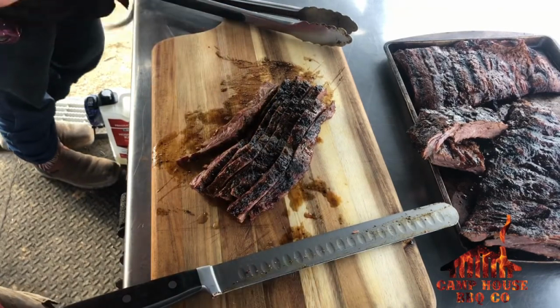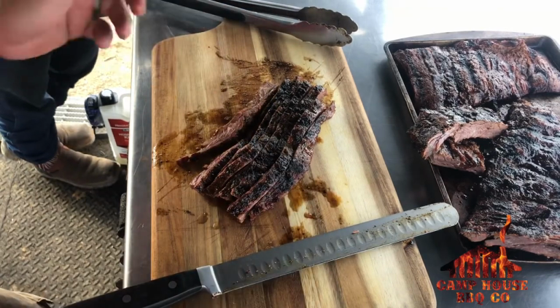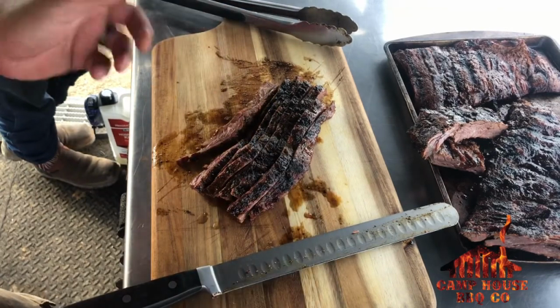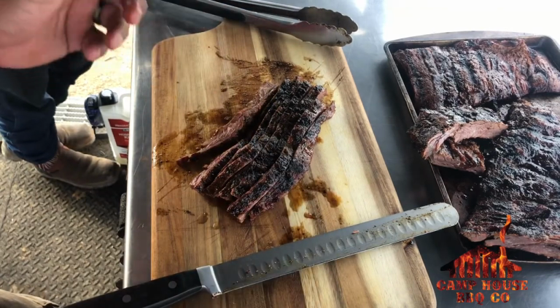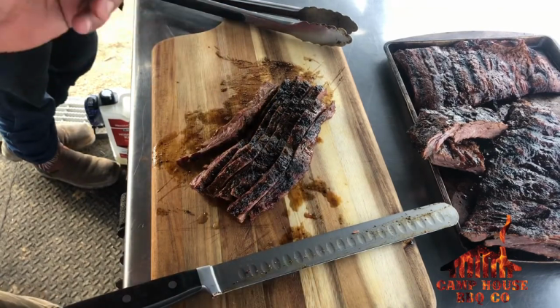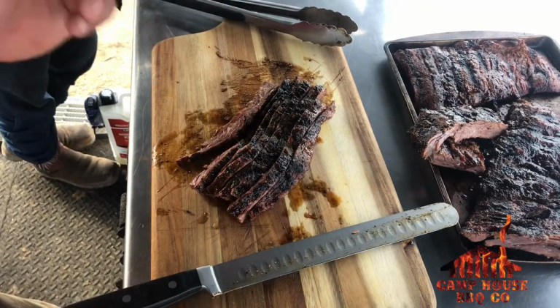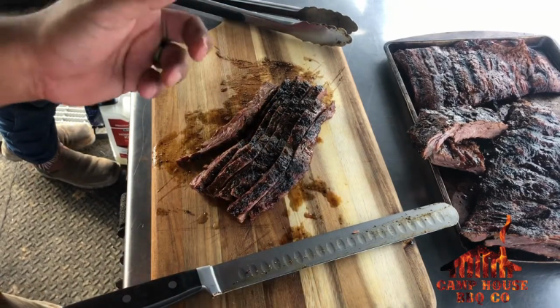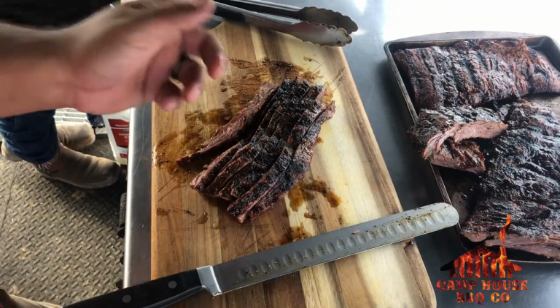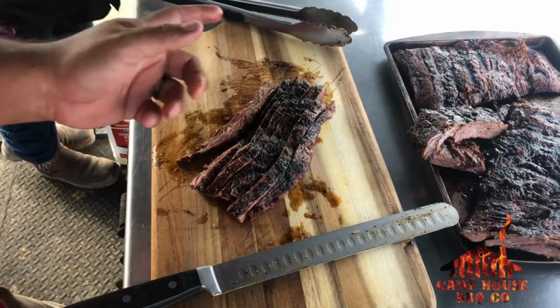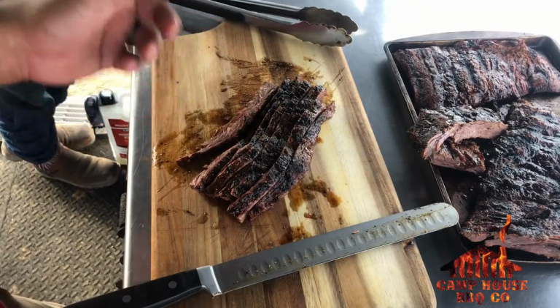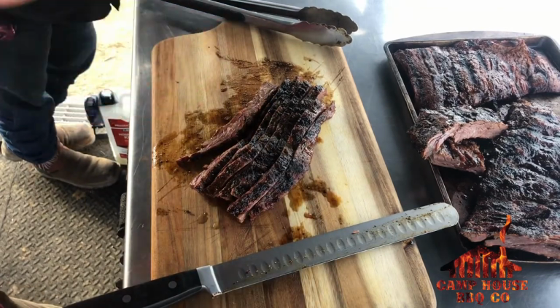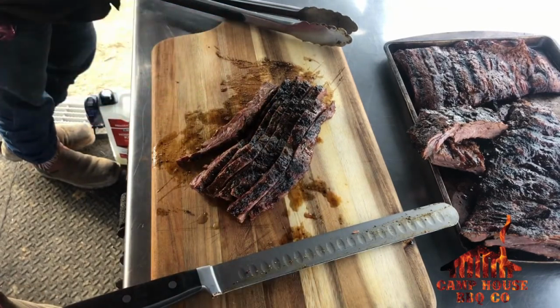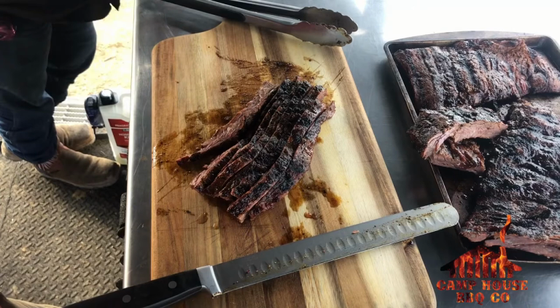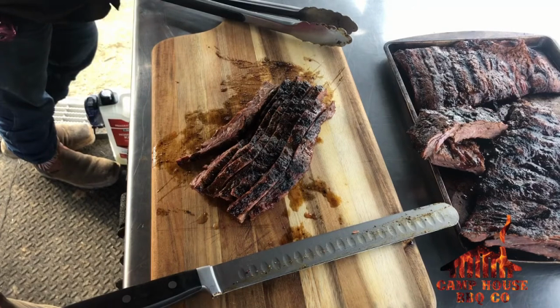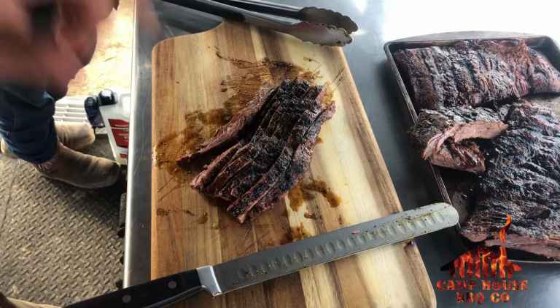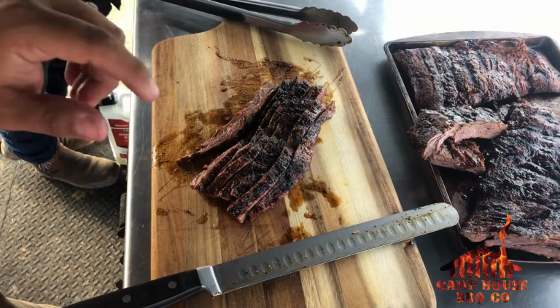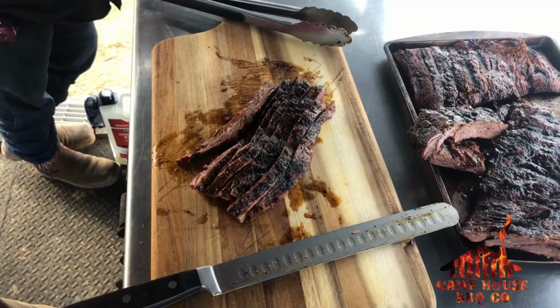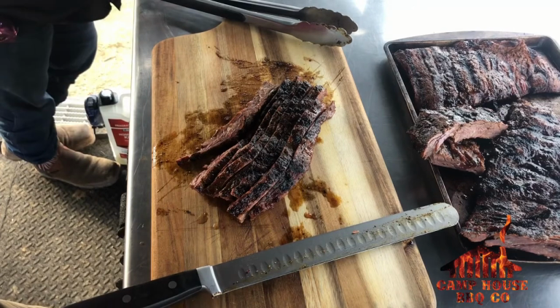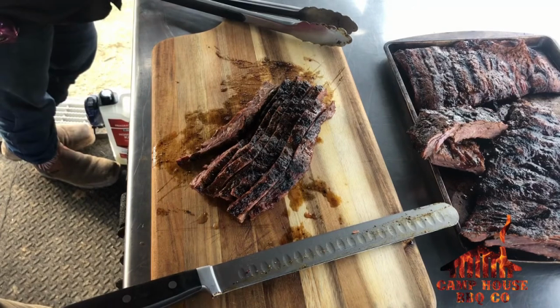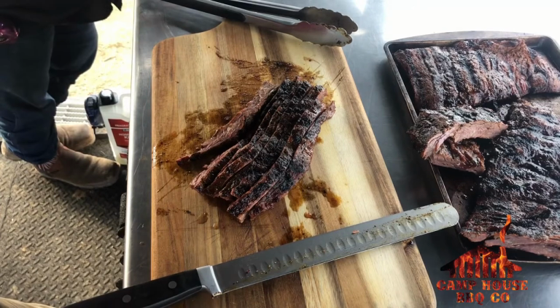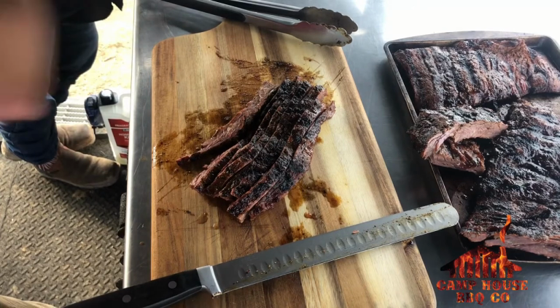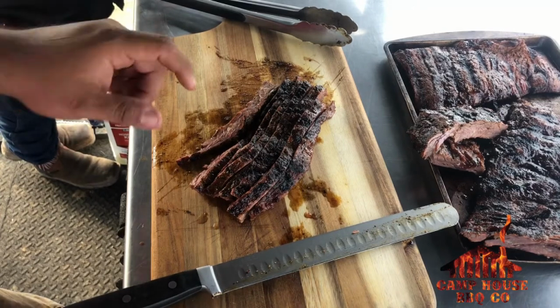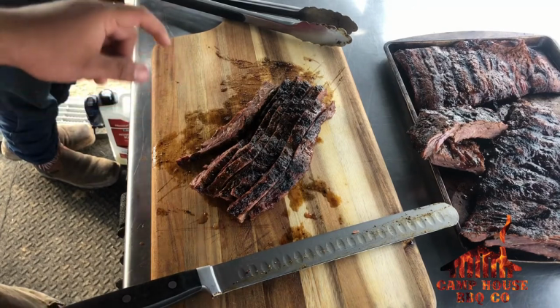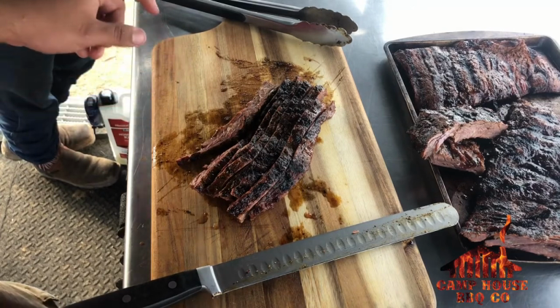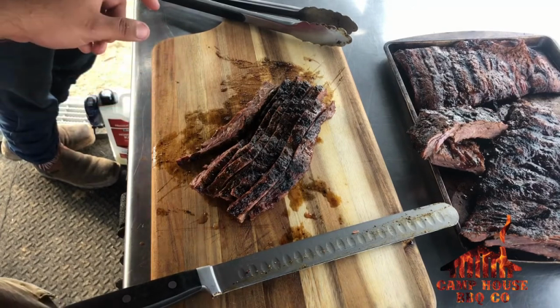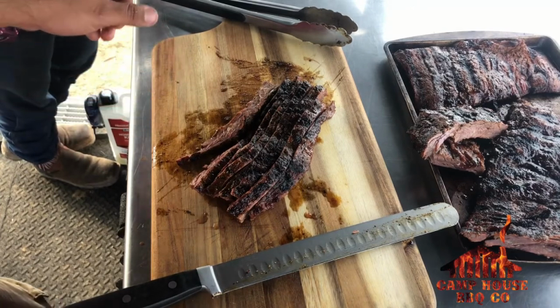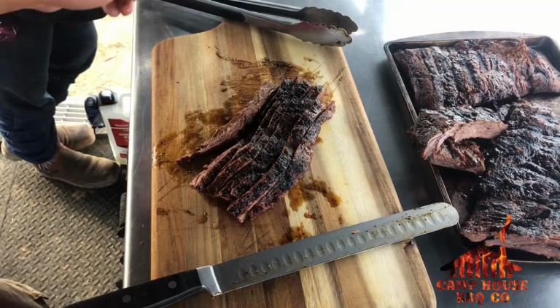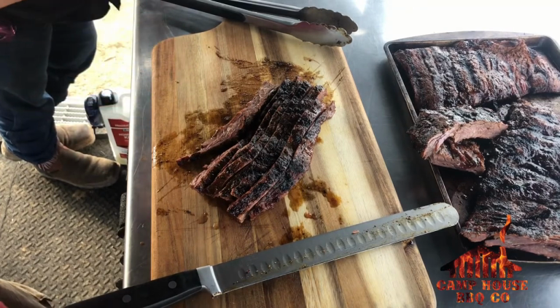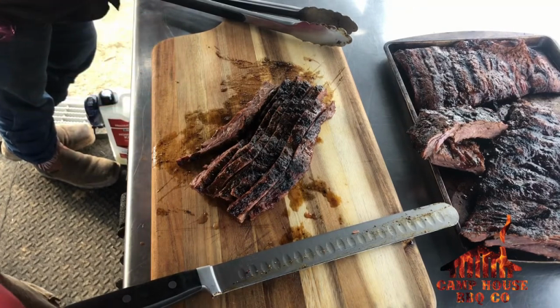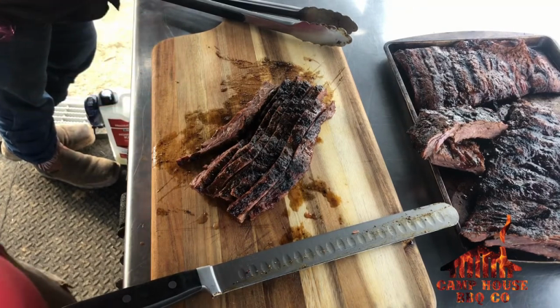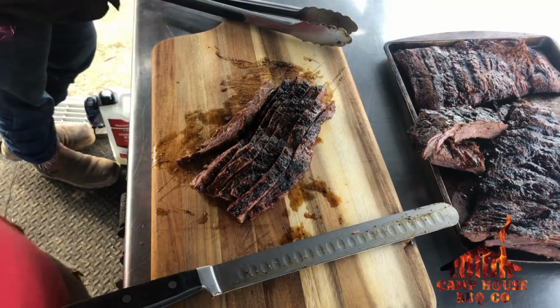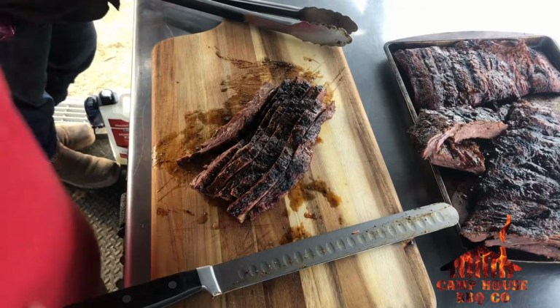Alright guys, I'm gonna get these together. Damn, that was good!